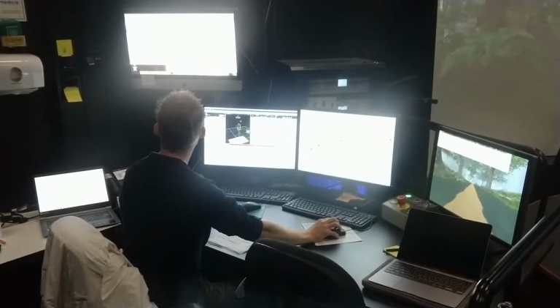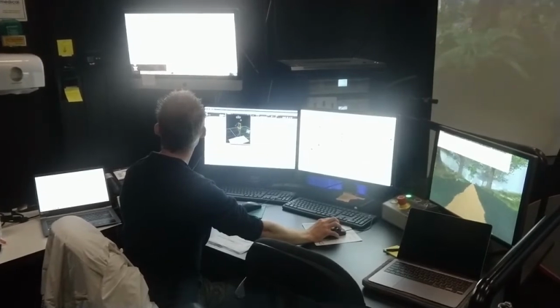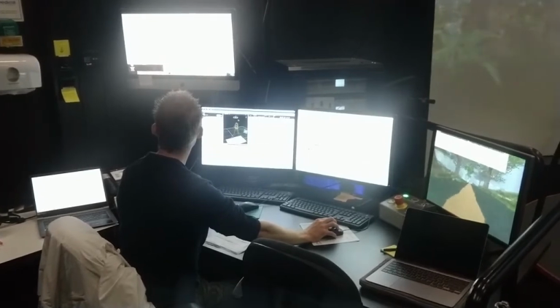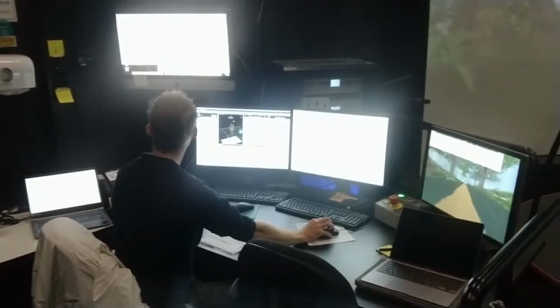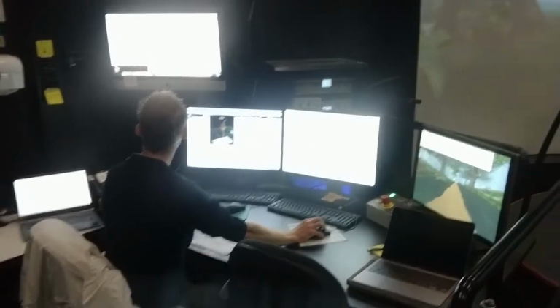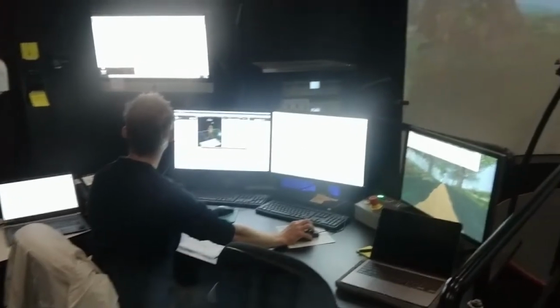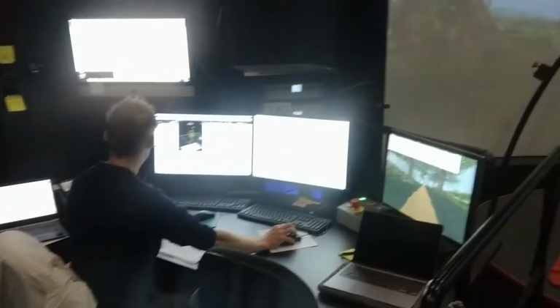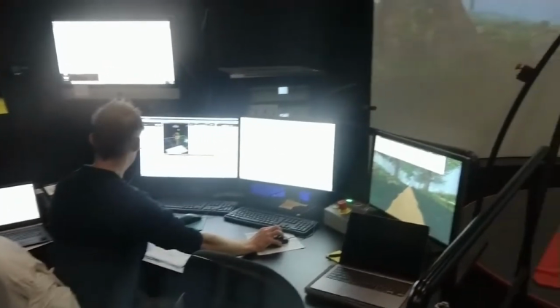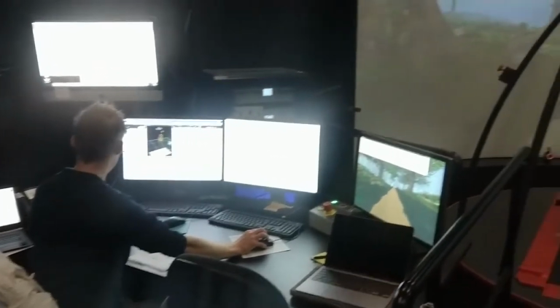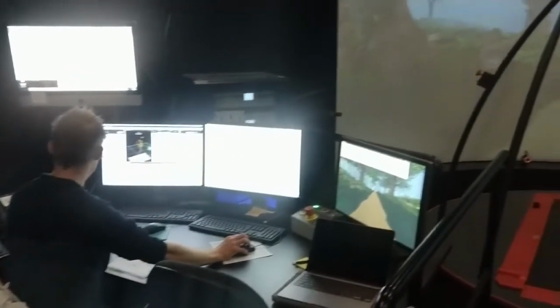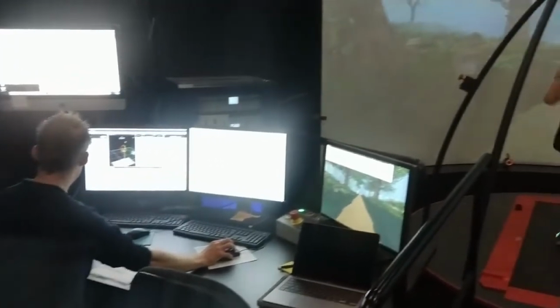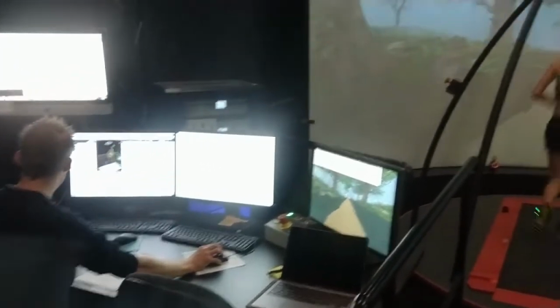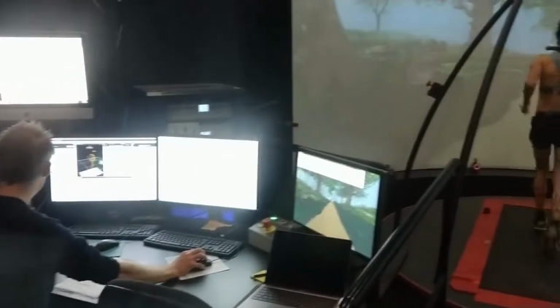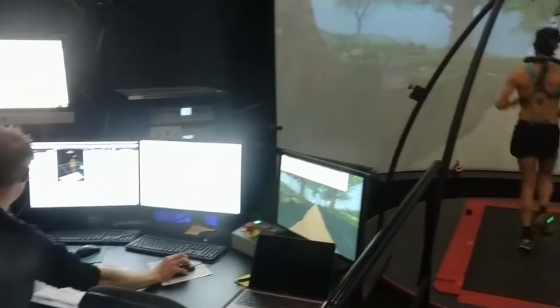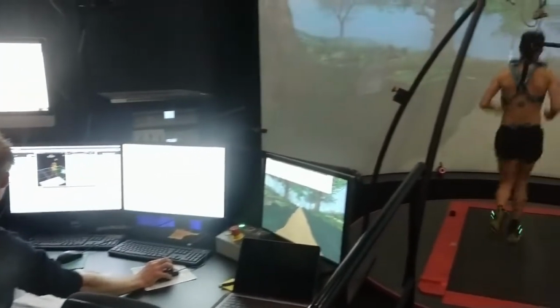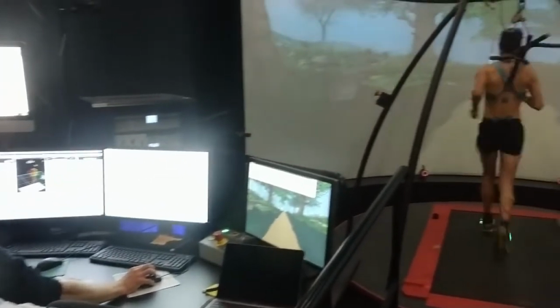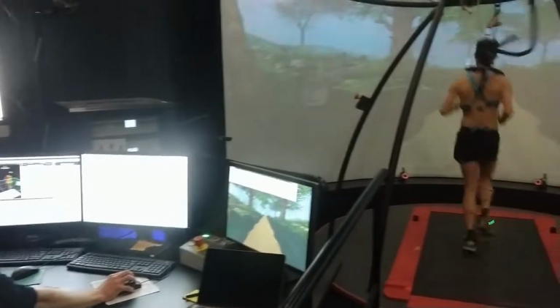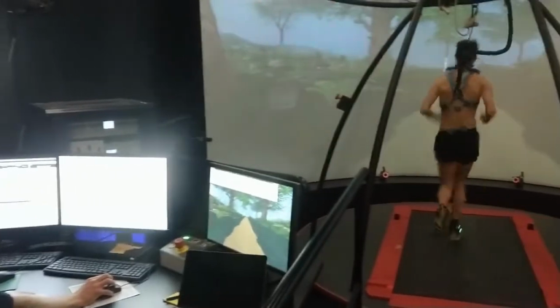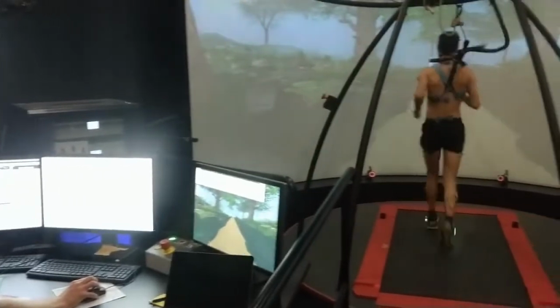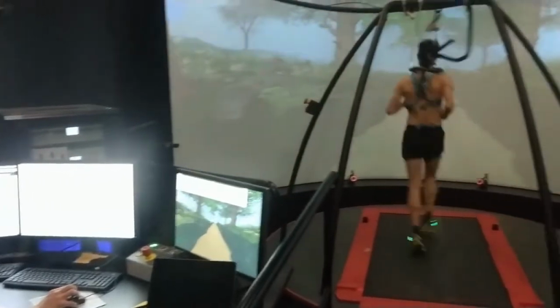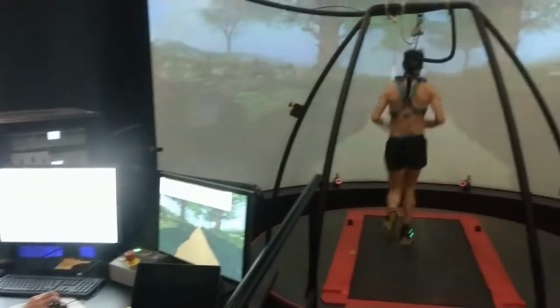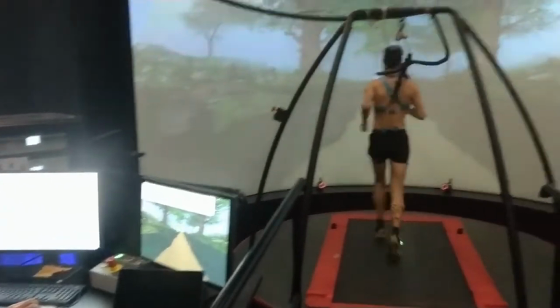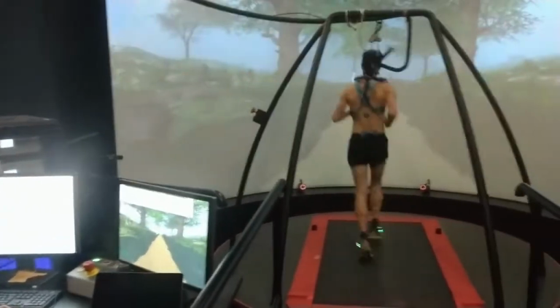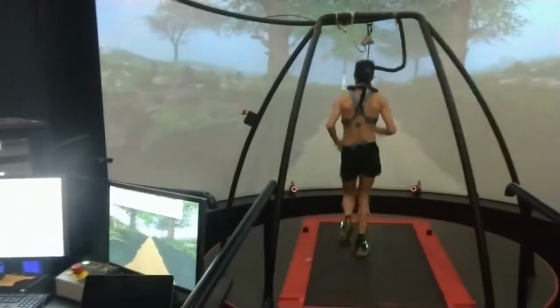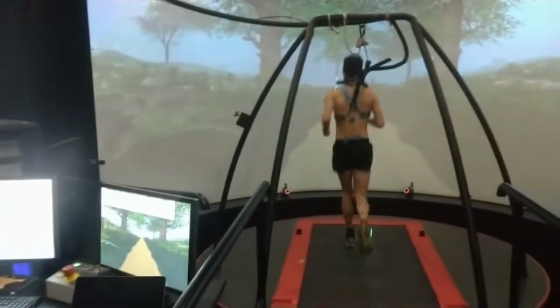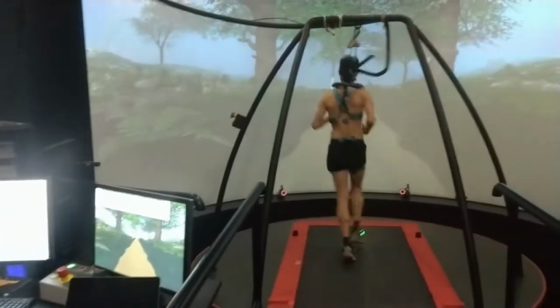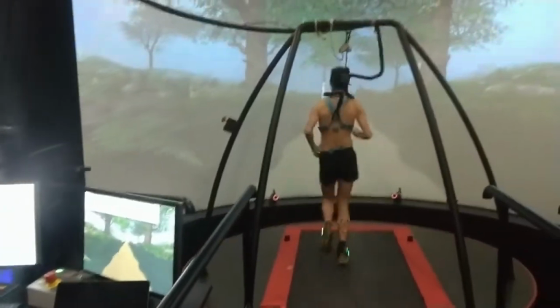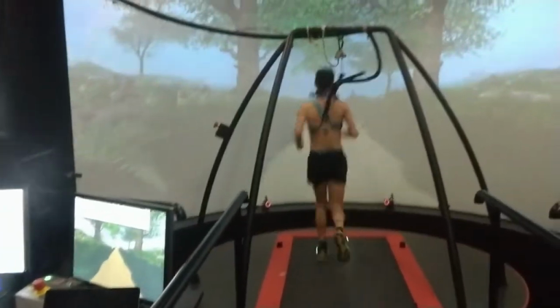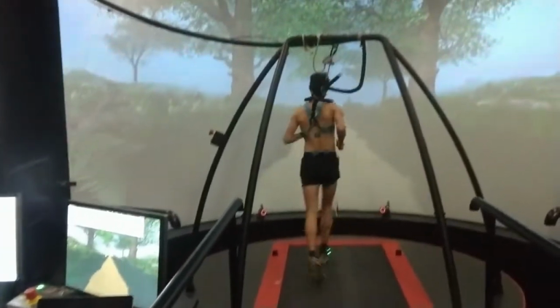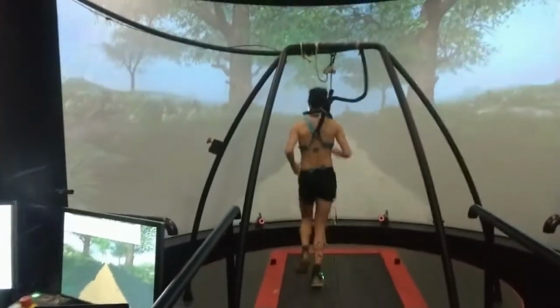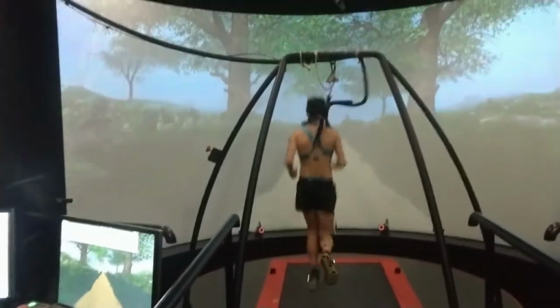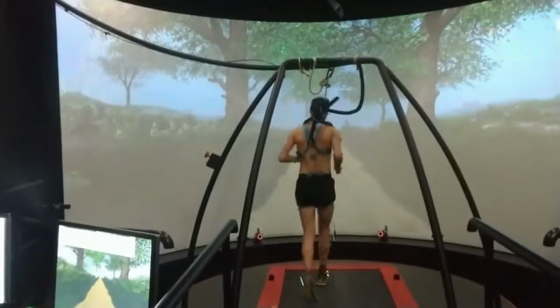In the end, we hope all these efforts can help us to reduce injury risk and improve the performance of both recreational runners as well as top athletes.